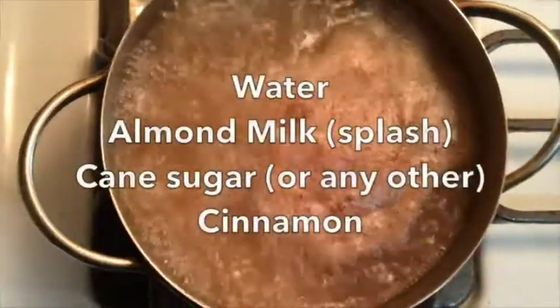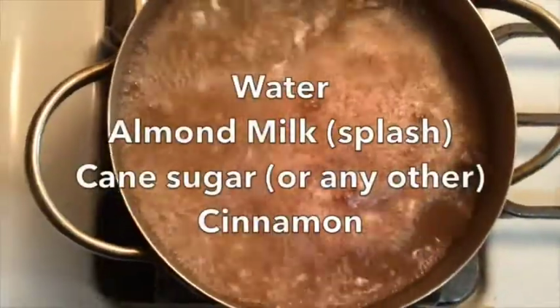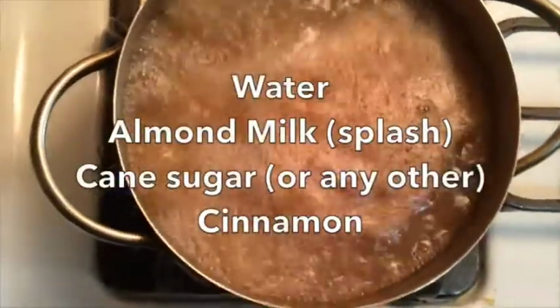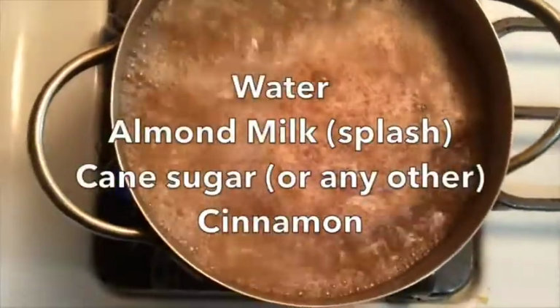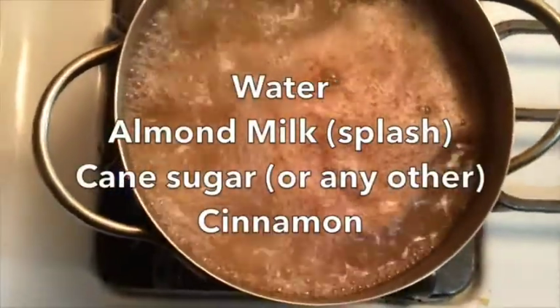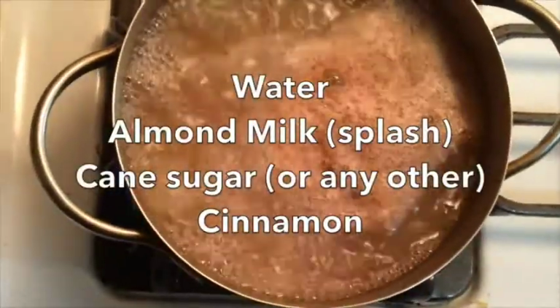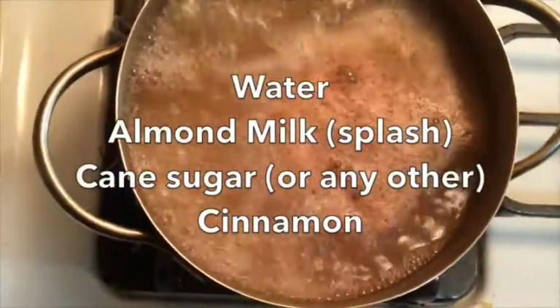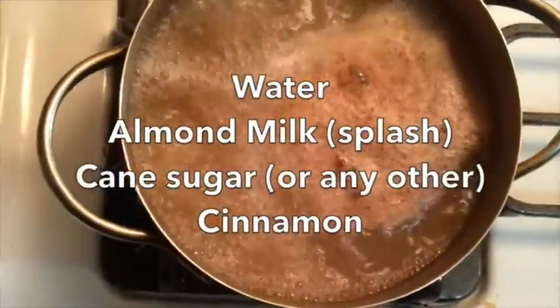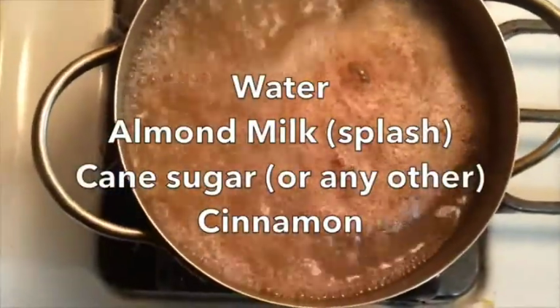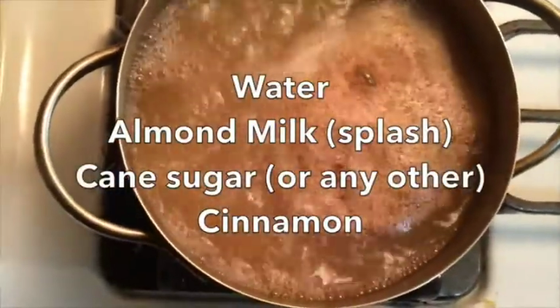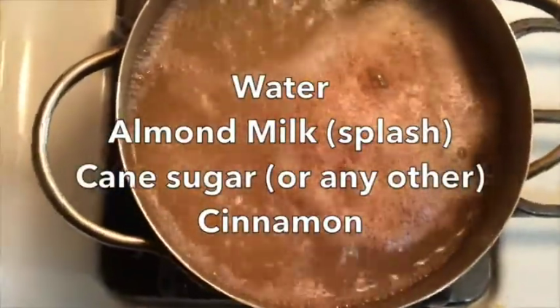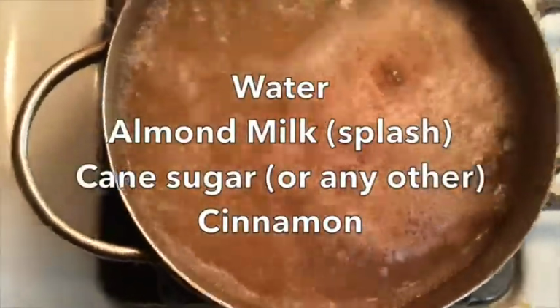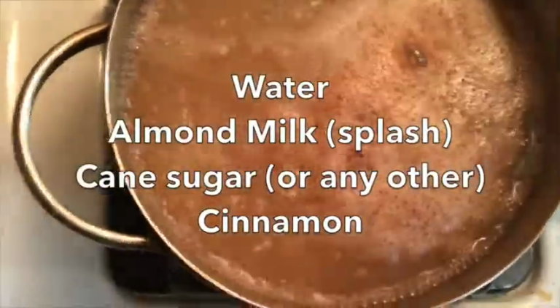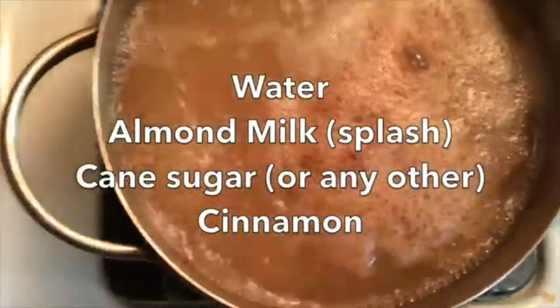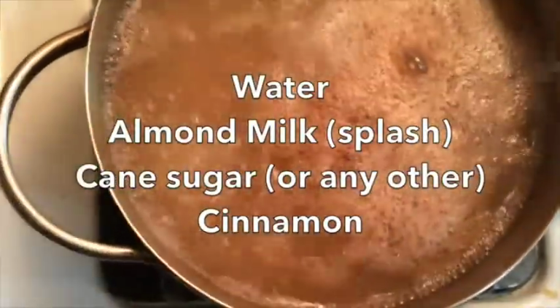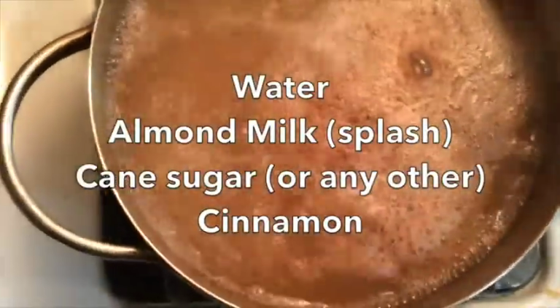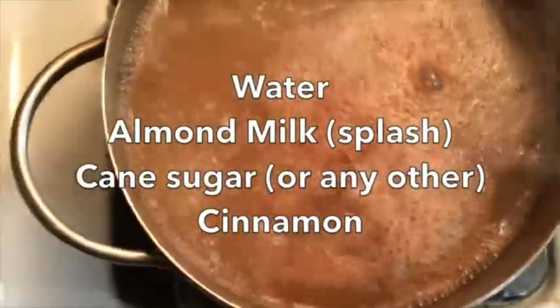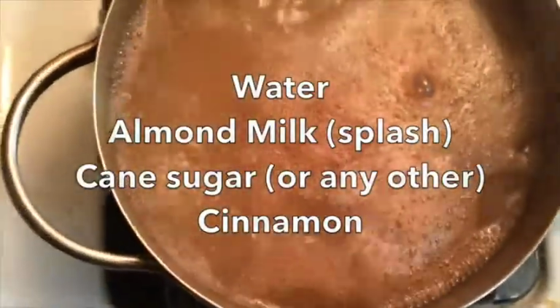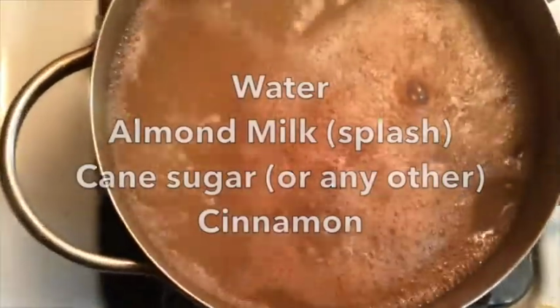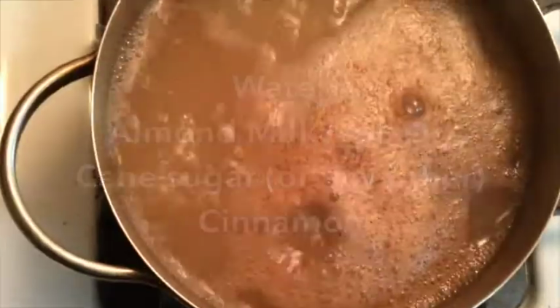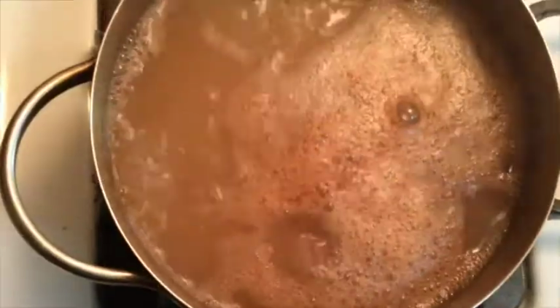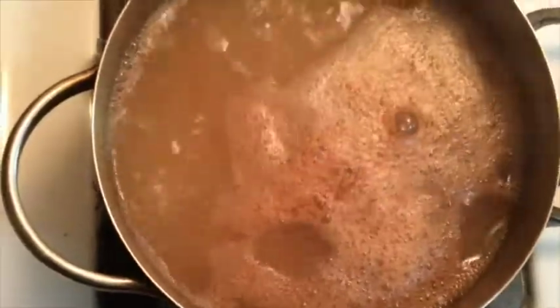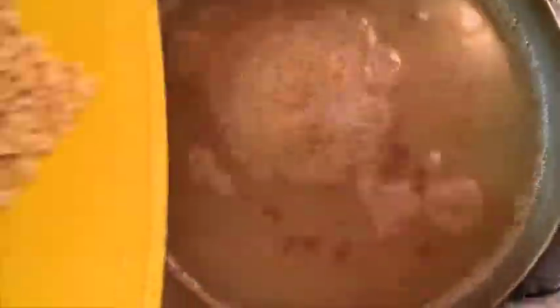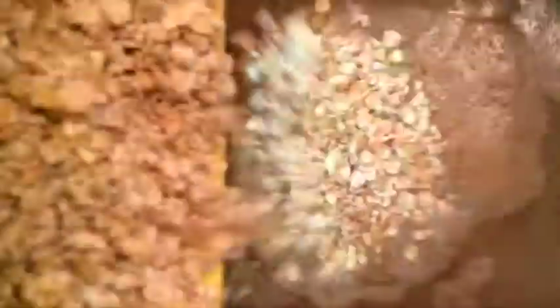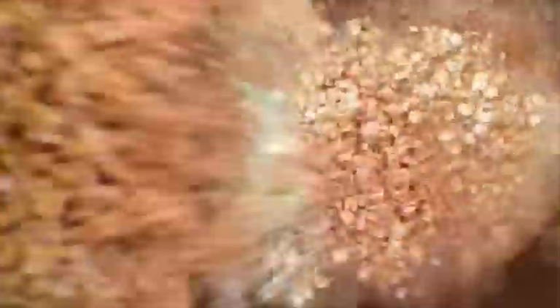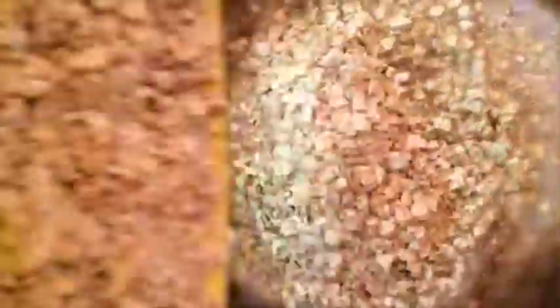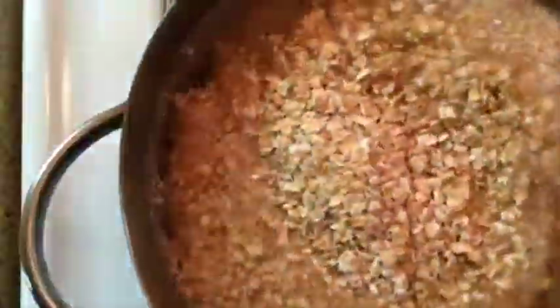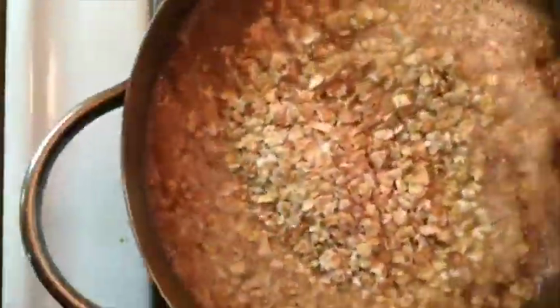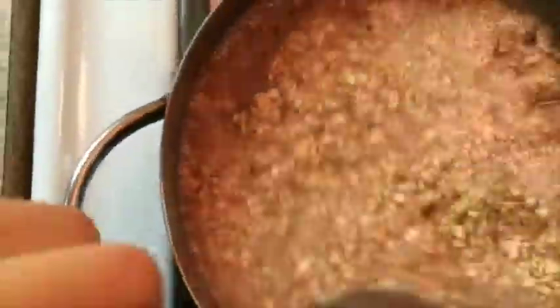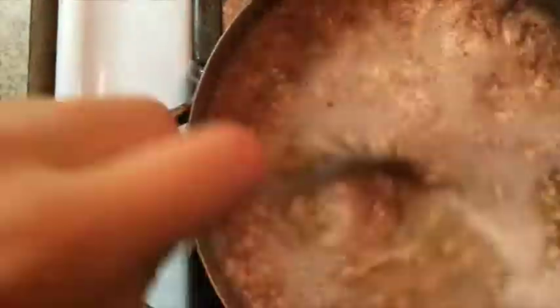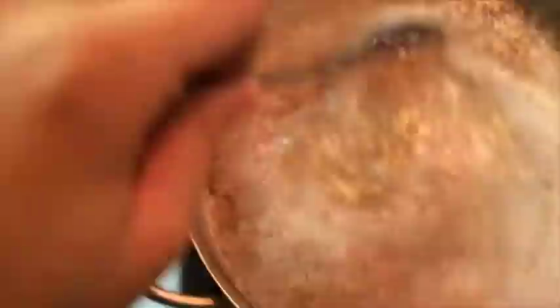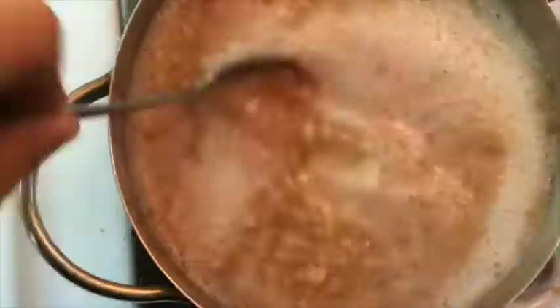Boil together water, almond milk, cane sugar, and cinnamon. Add the oats little by little.